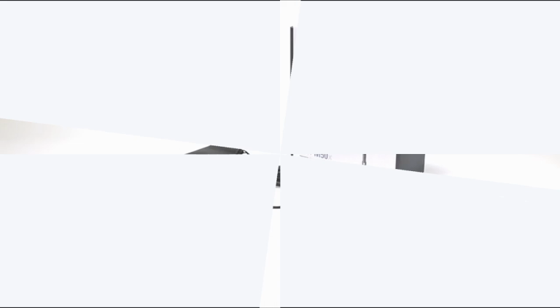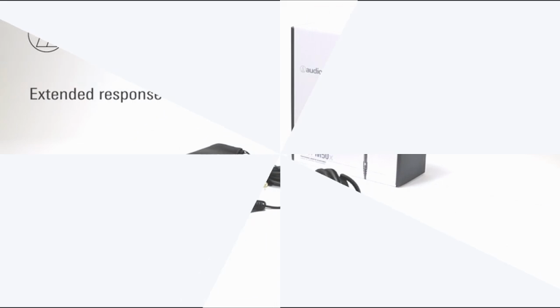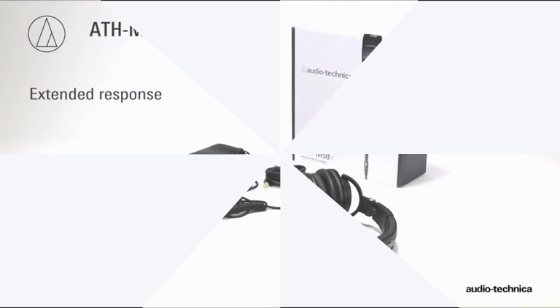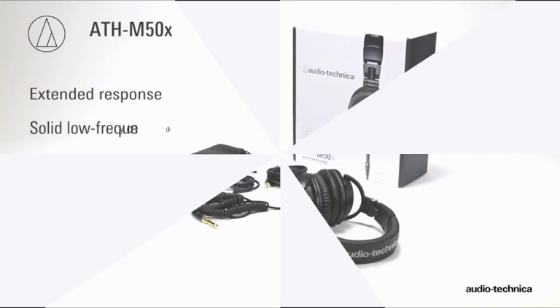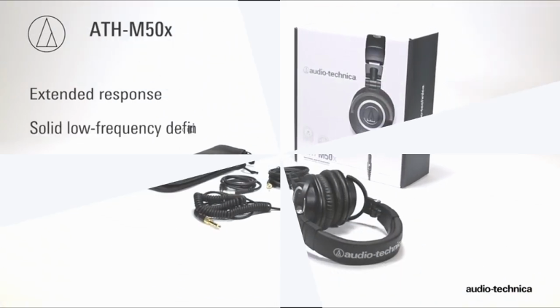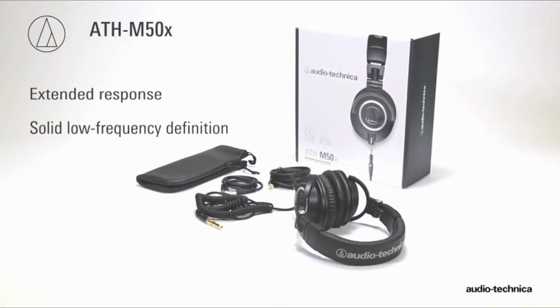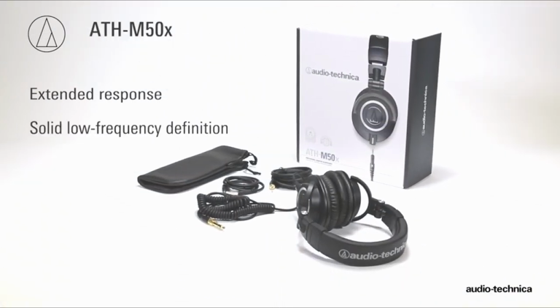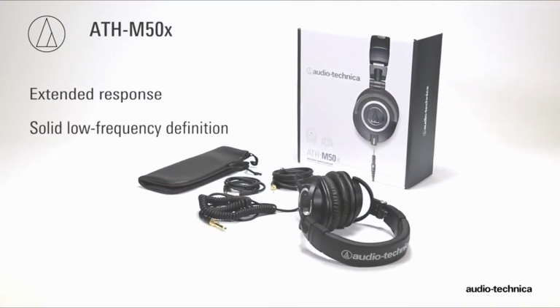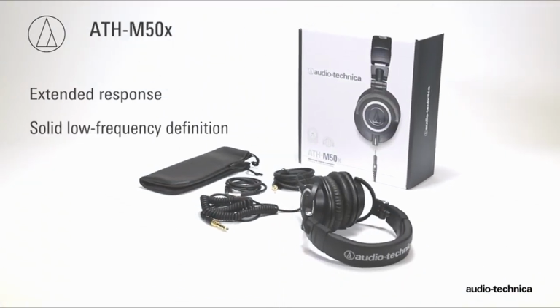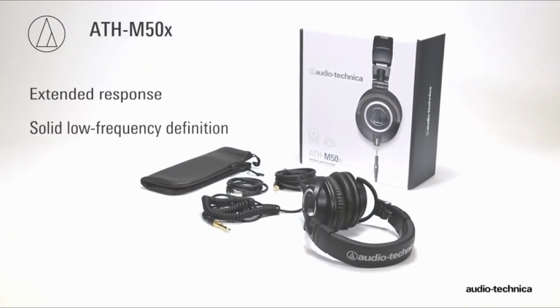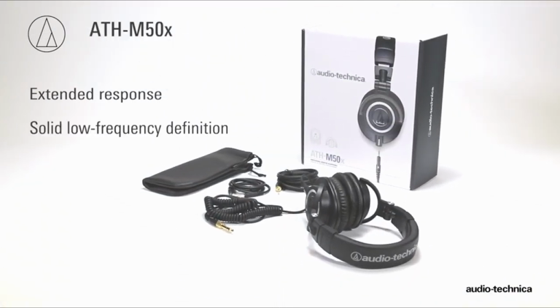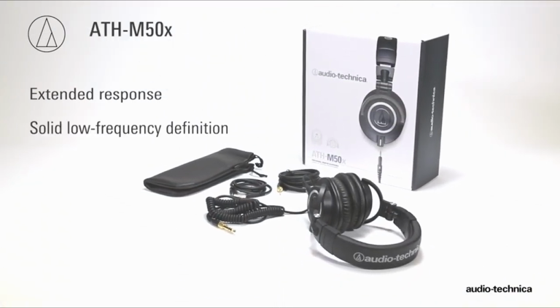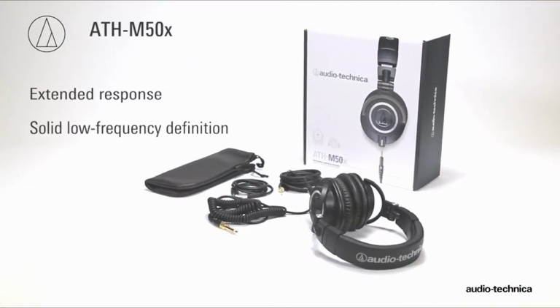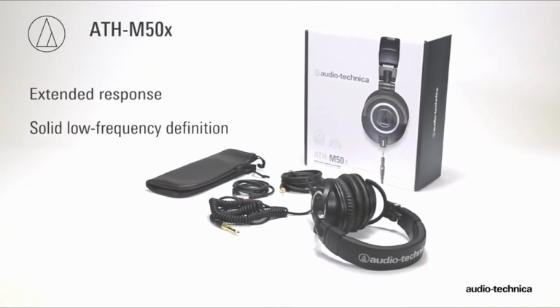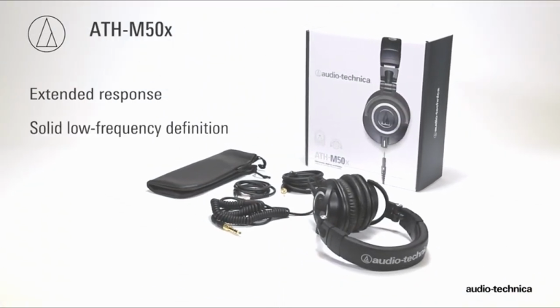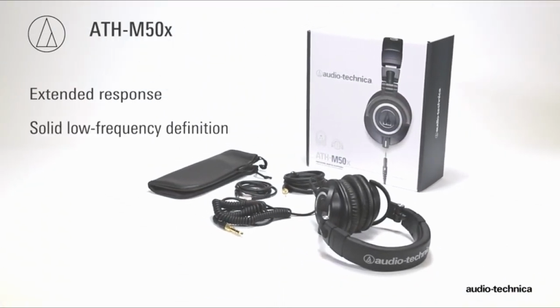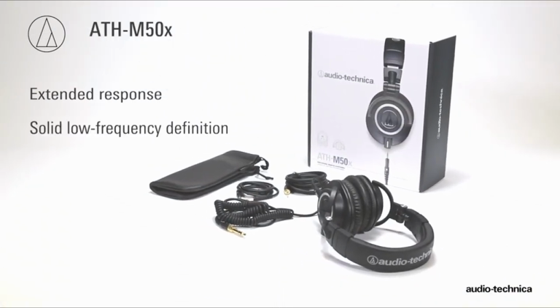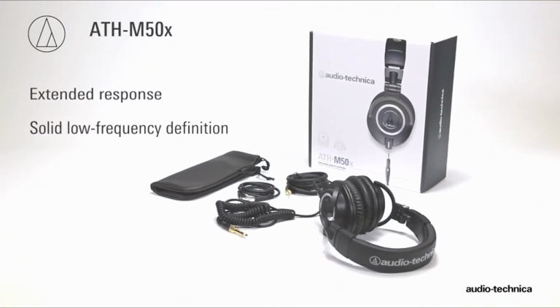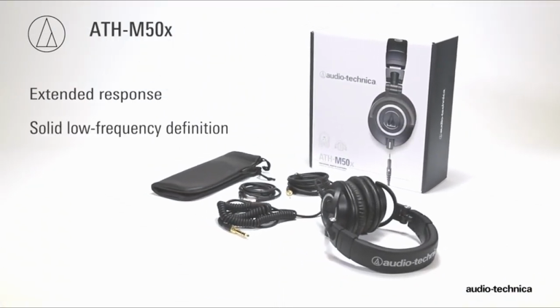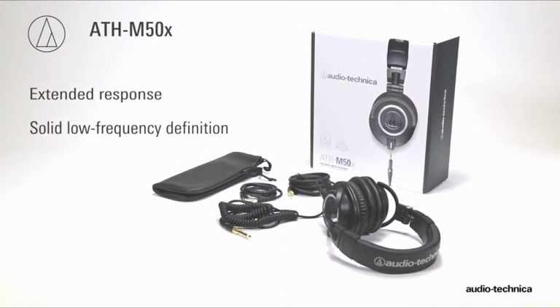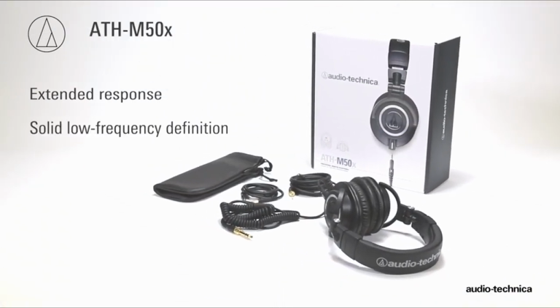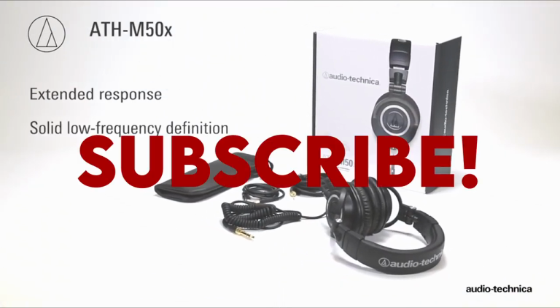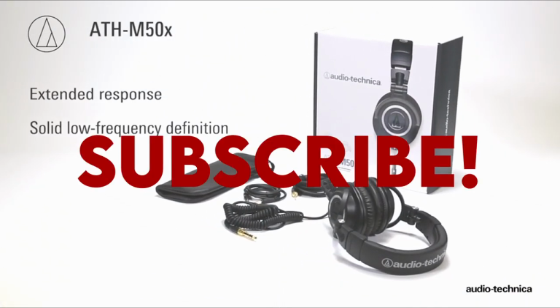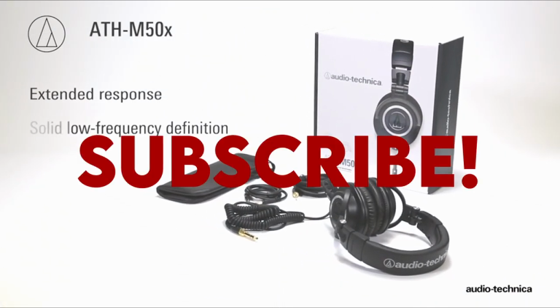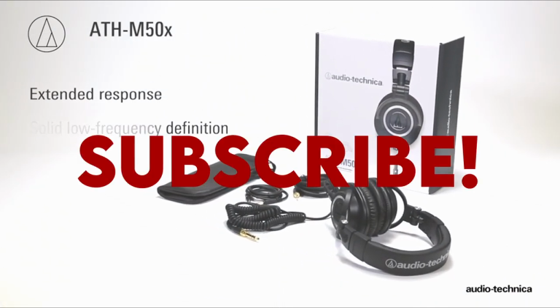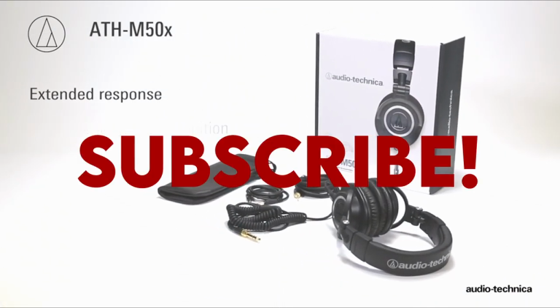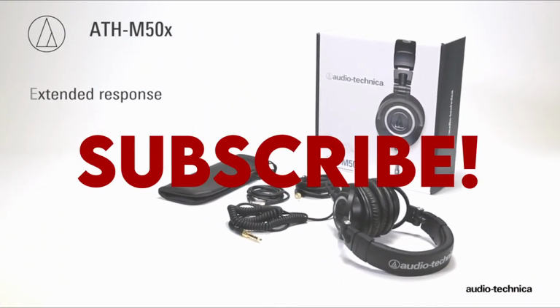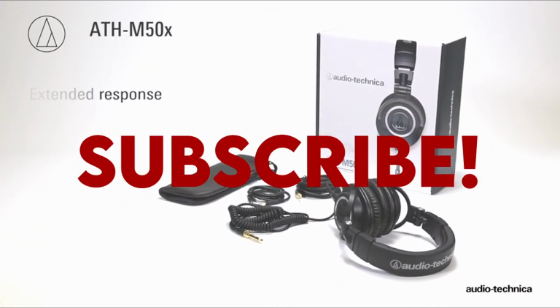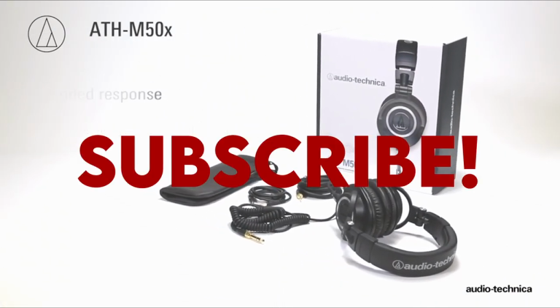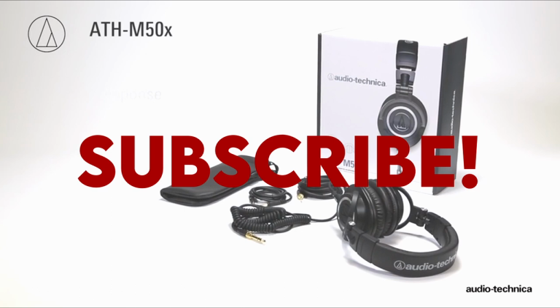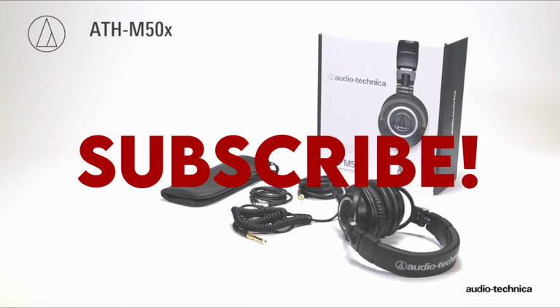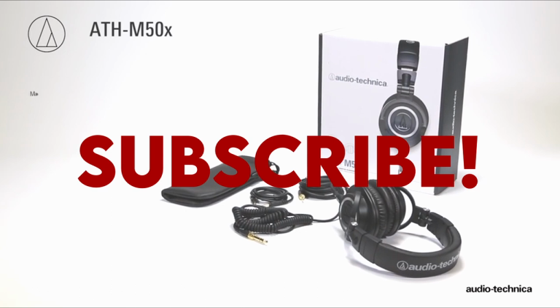Hello everyone, I am back with another video about the best gaming headphones without mic you can buy on Amazon.